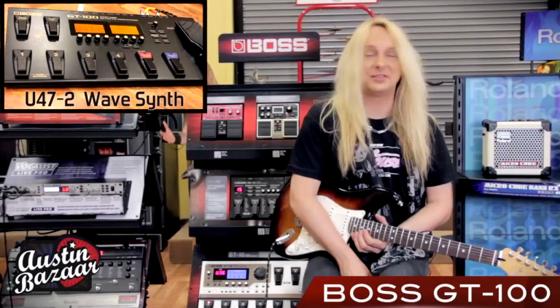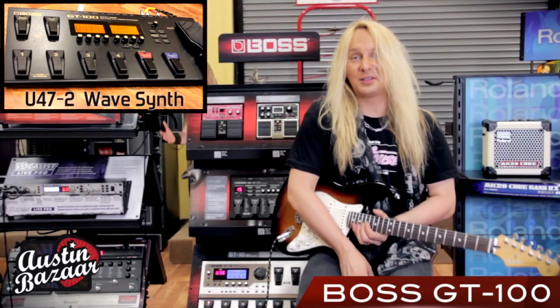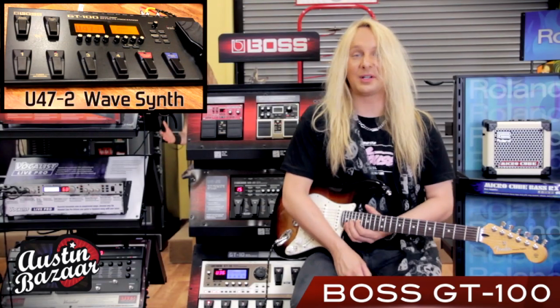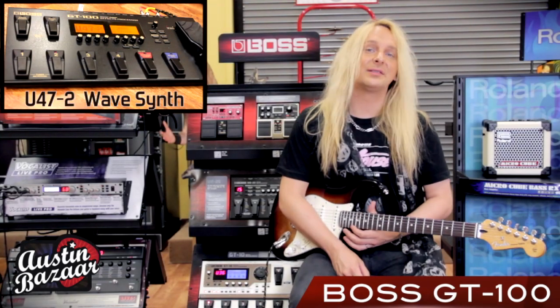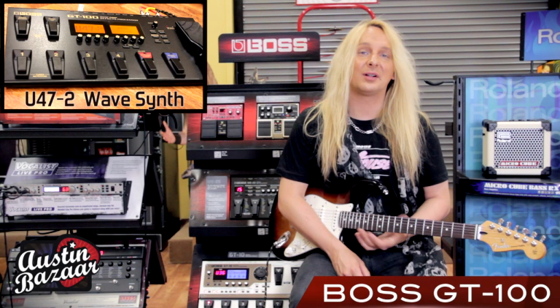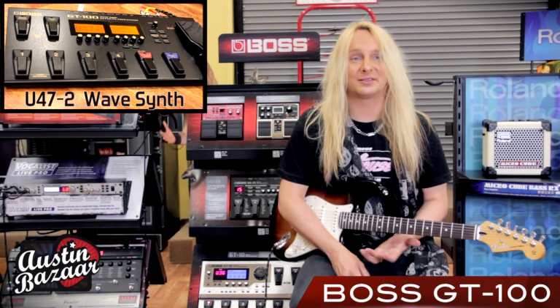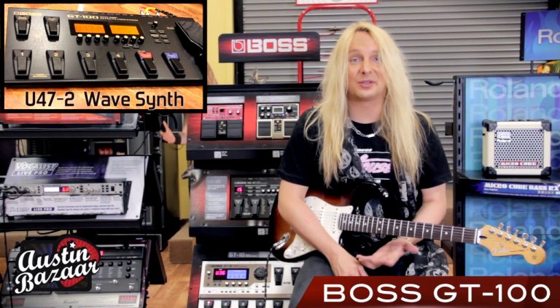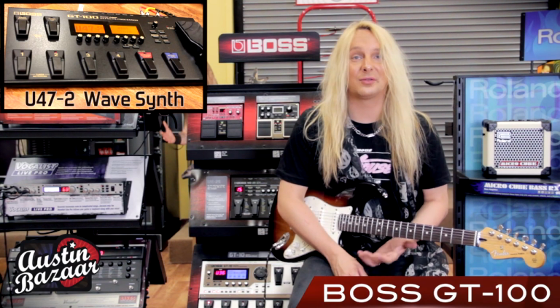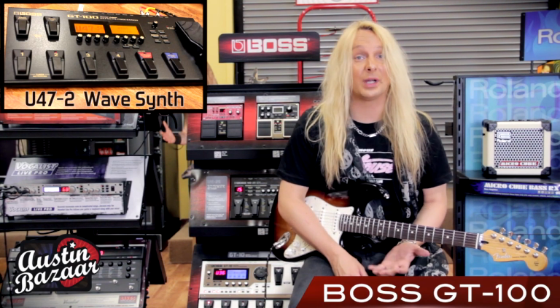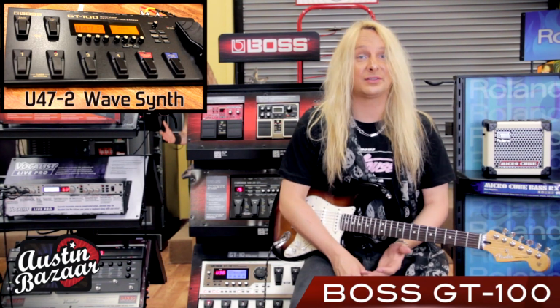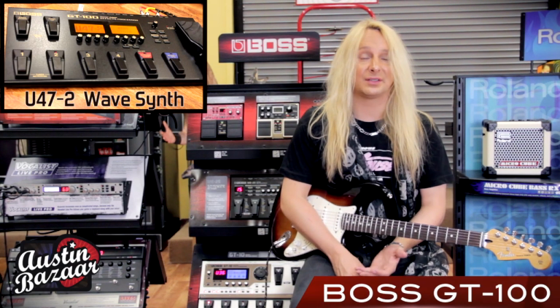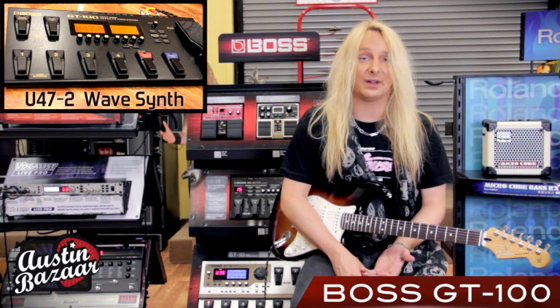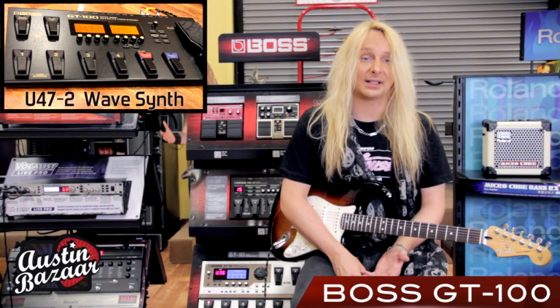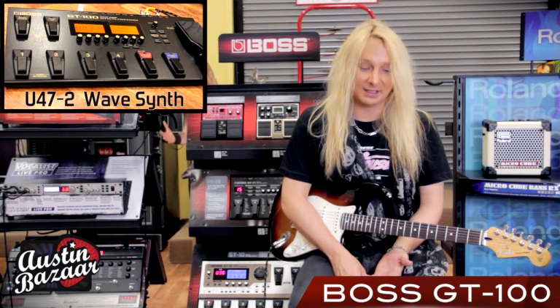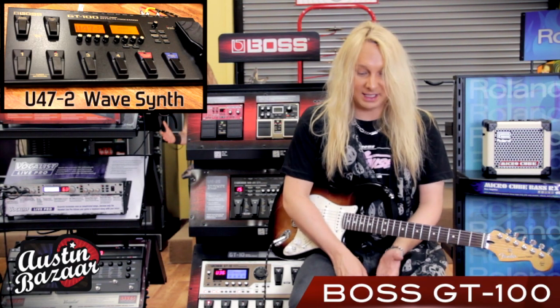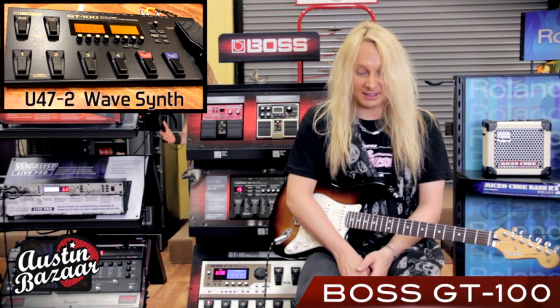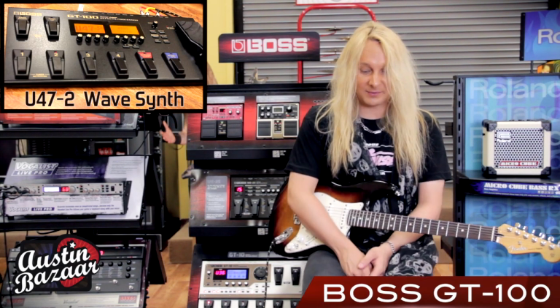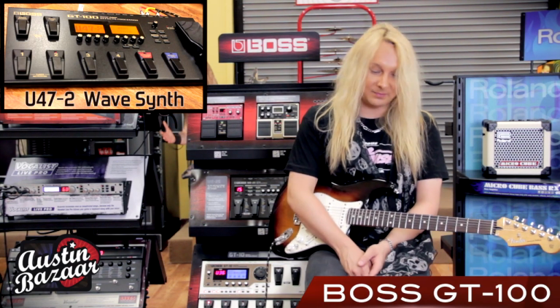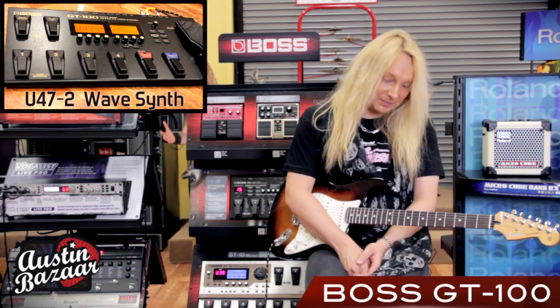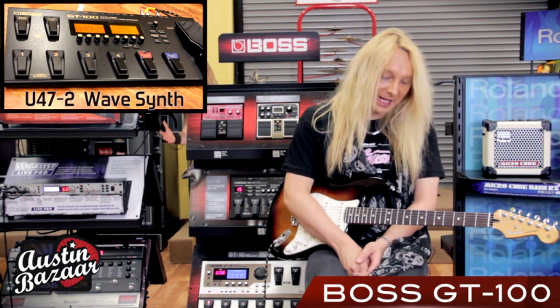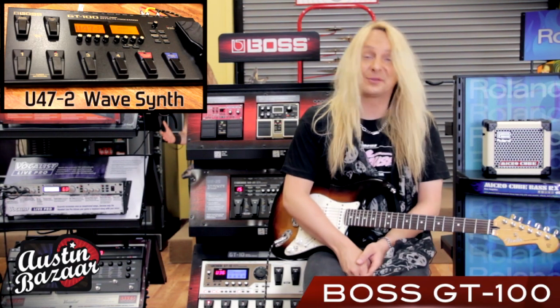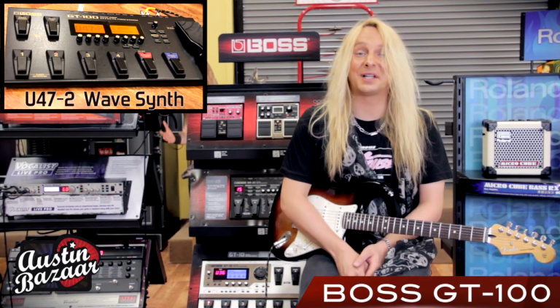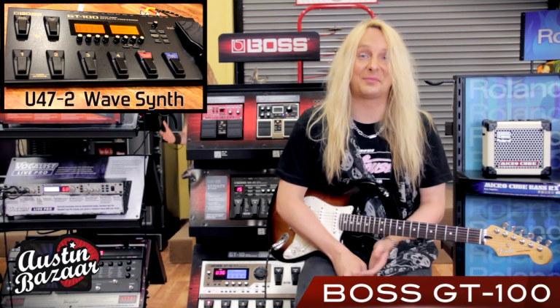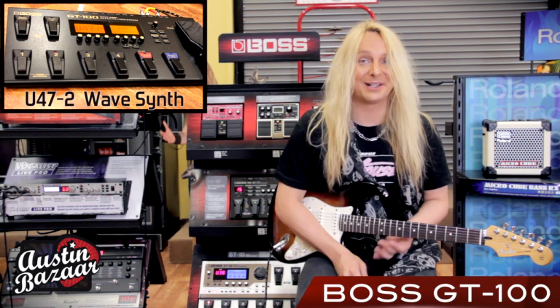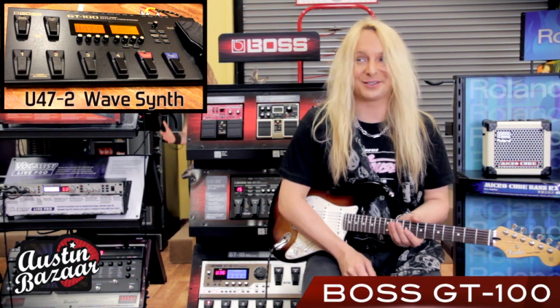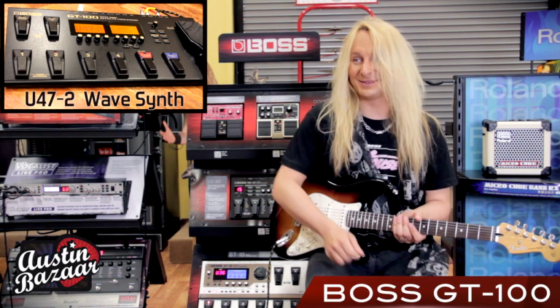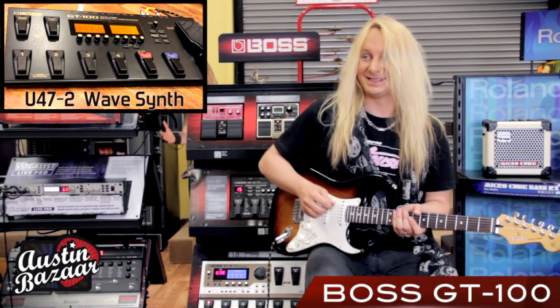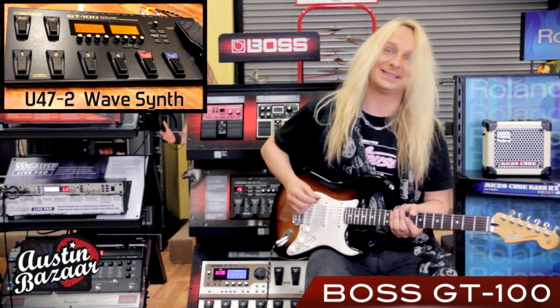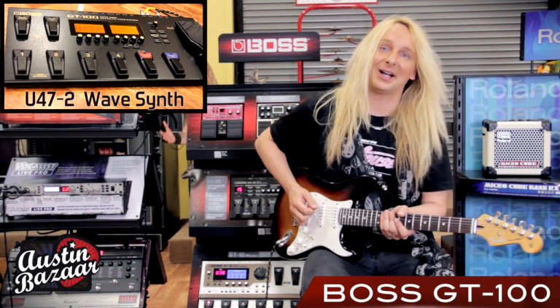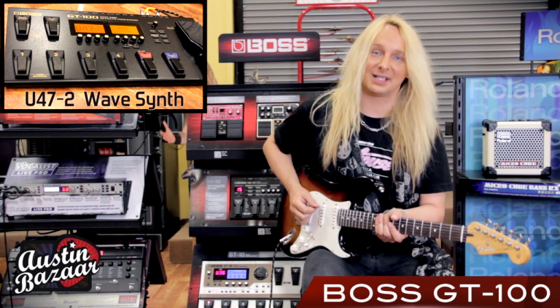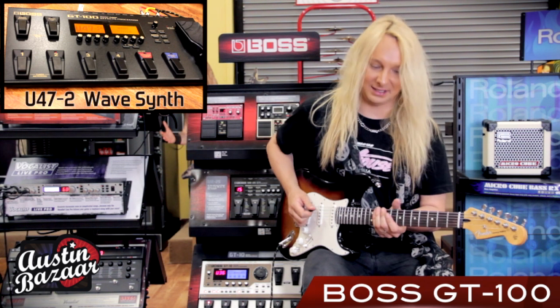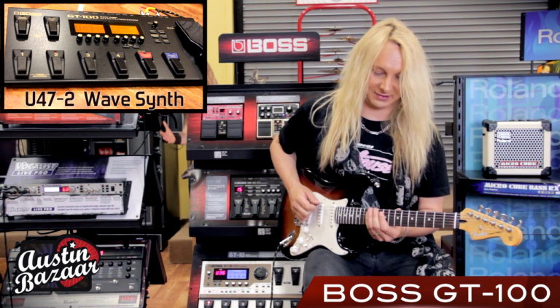The GT100 also has a really cool wave synth effect. This is Bank 47, patch 2. Sounds like this.